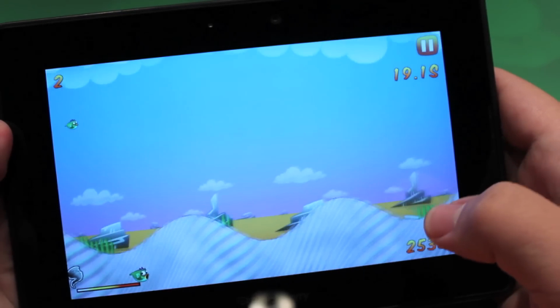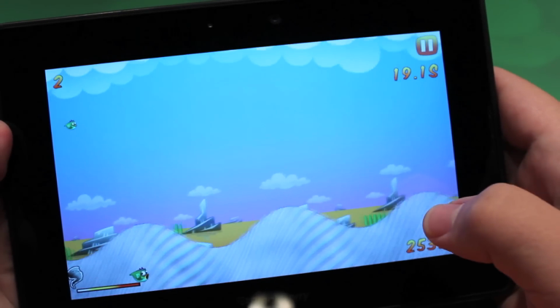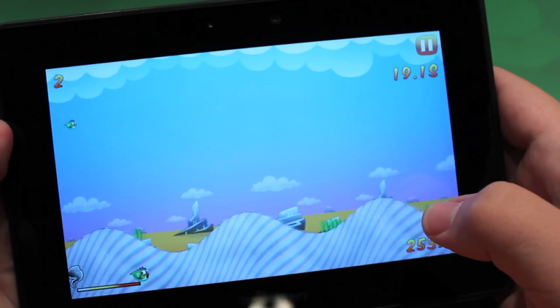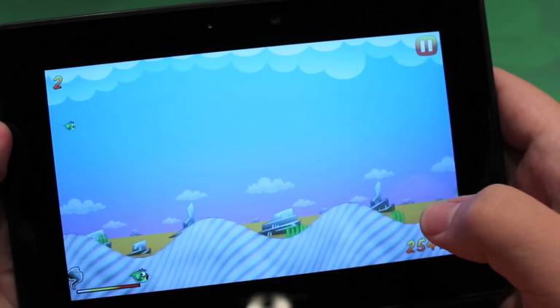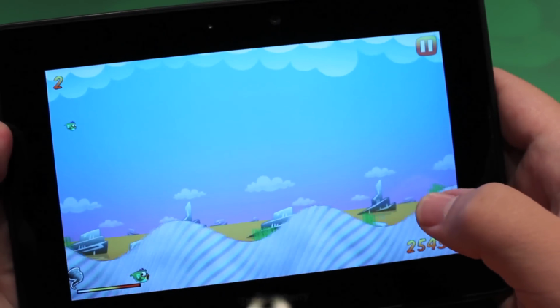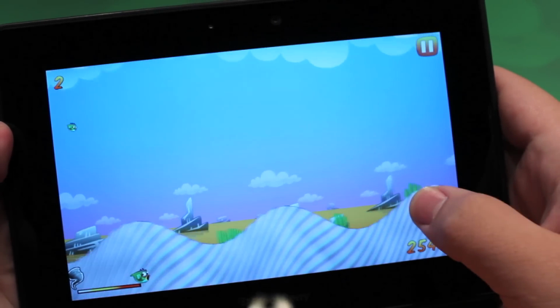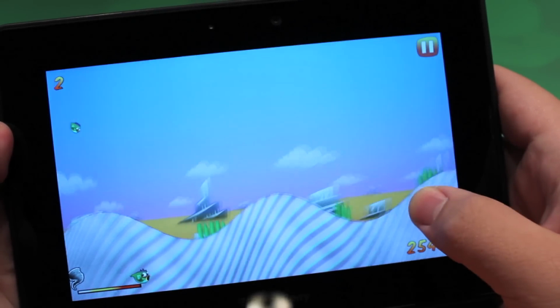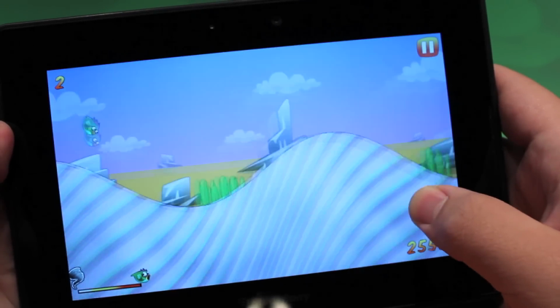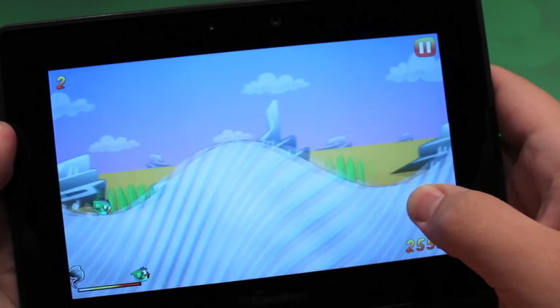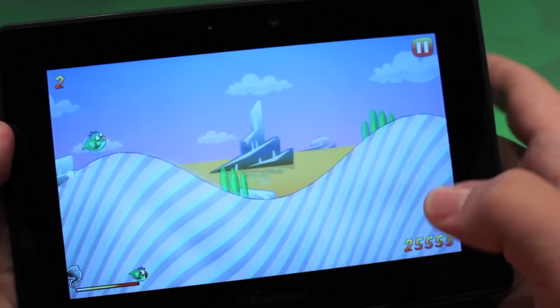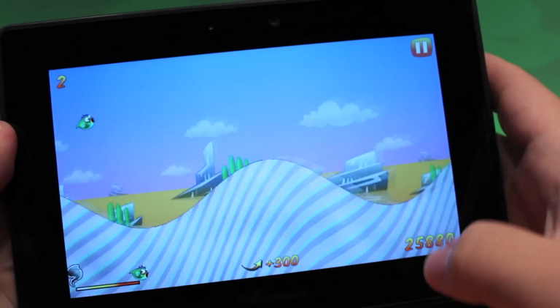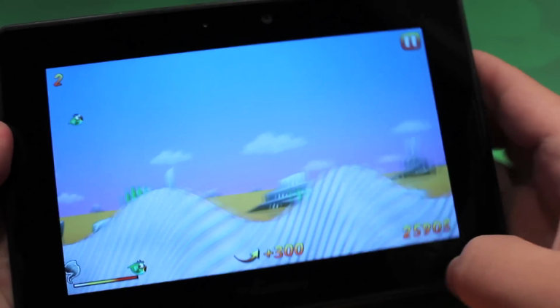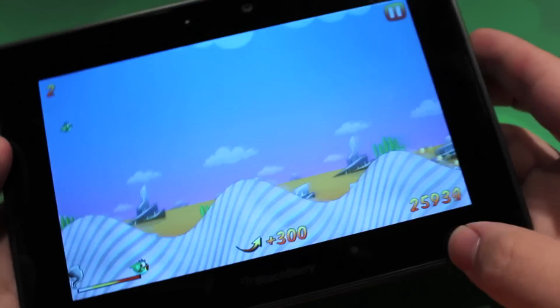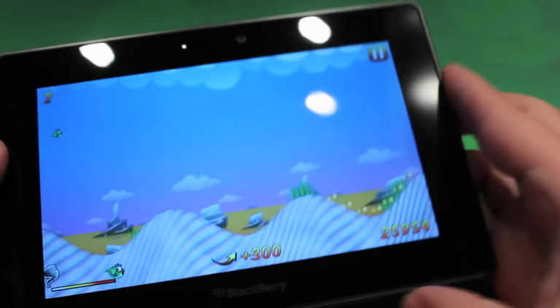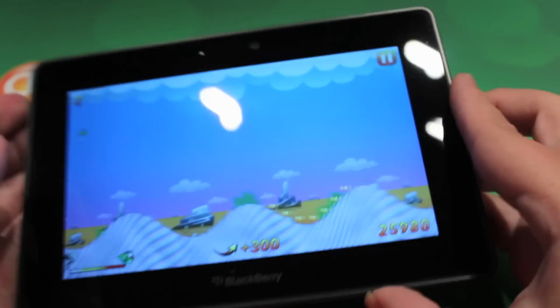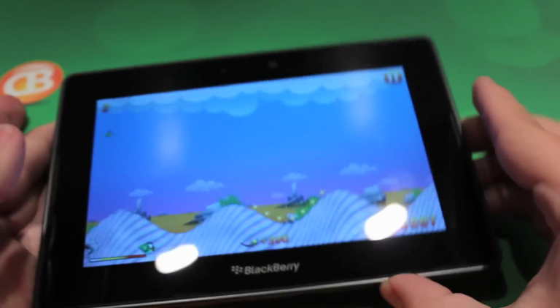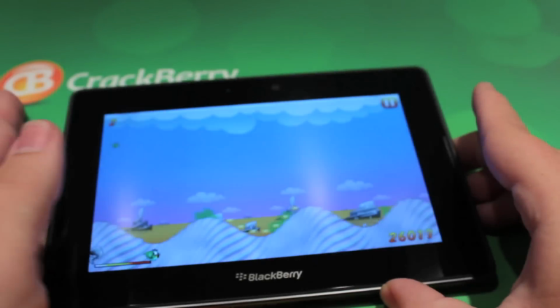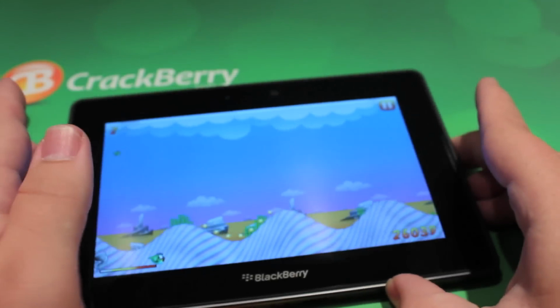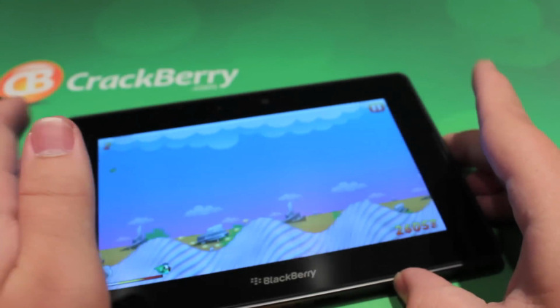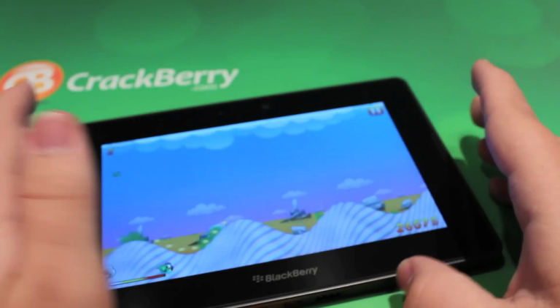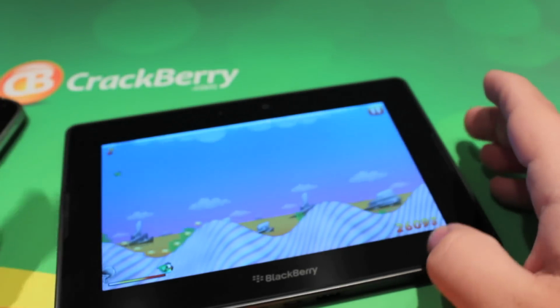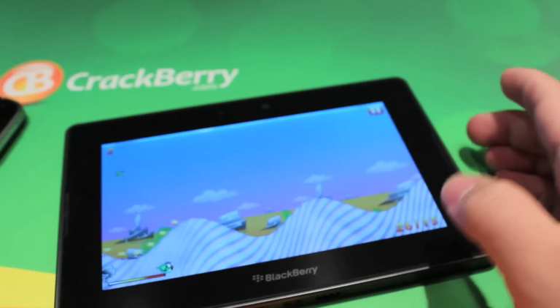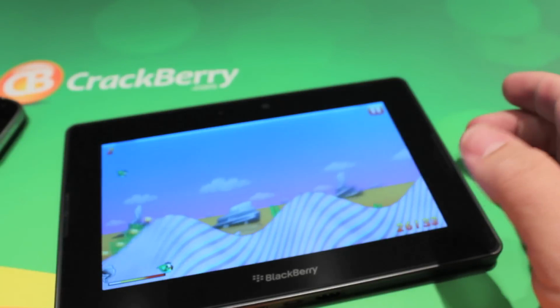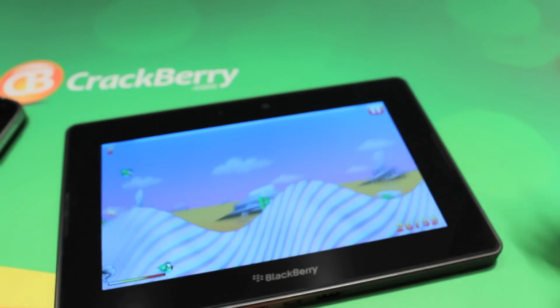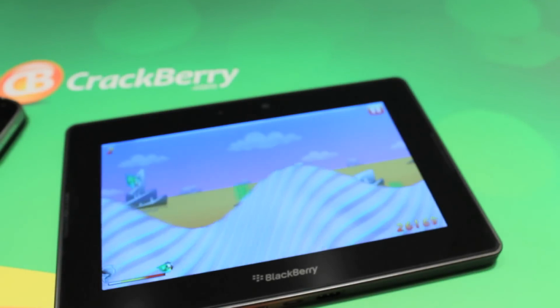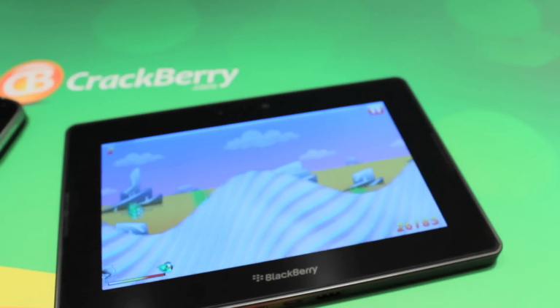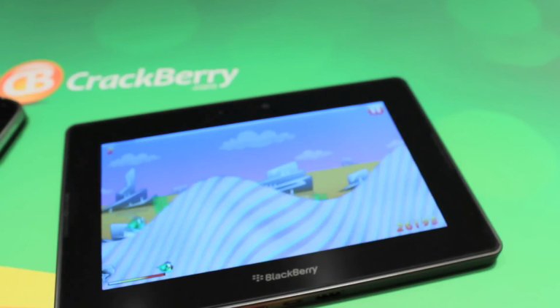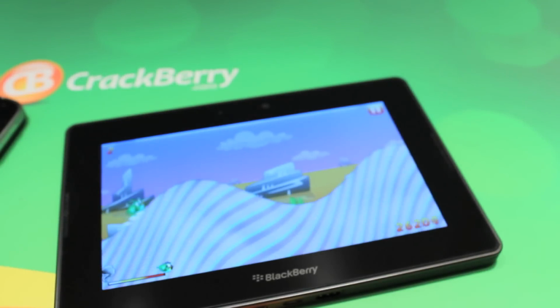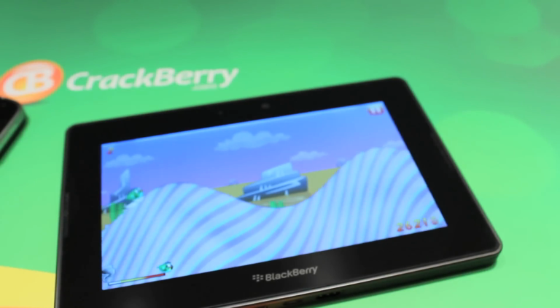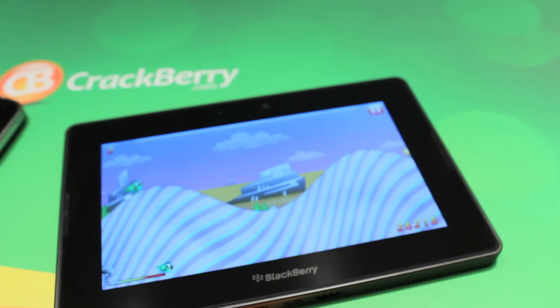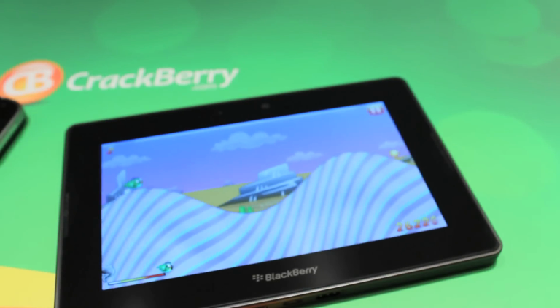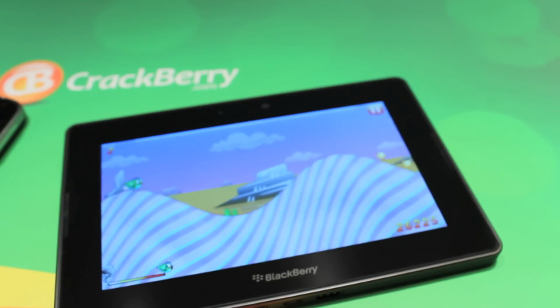So this is Tiny Bird for the BlackBerry PlayBook and BlackBerry Smartphone. This is Zach from CrackBerry.com. Check it out — it's available in BlackBerry App World.